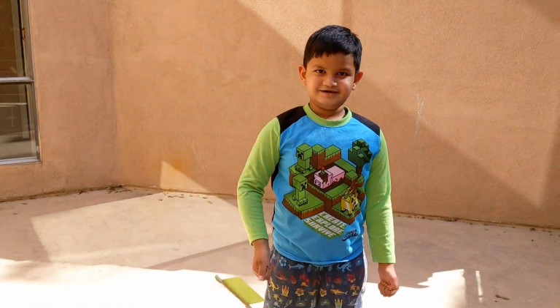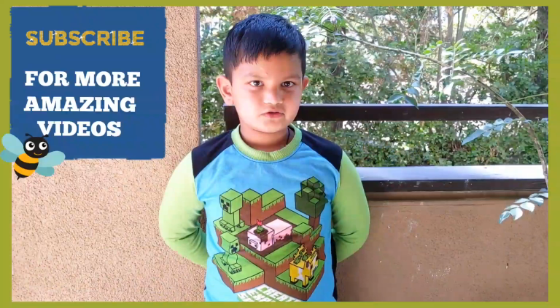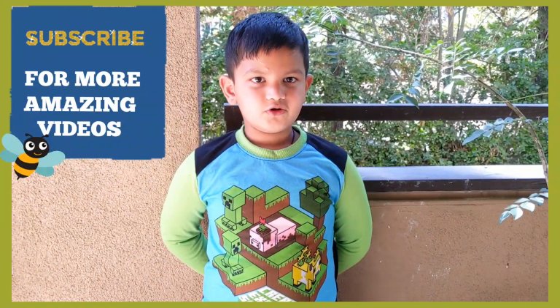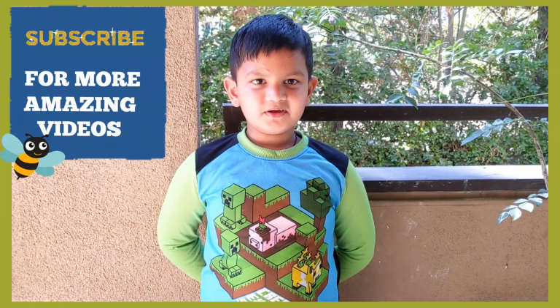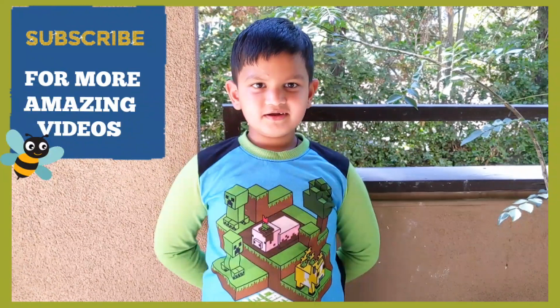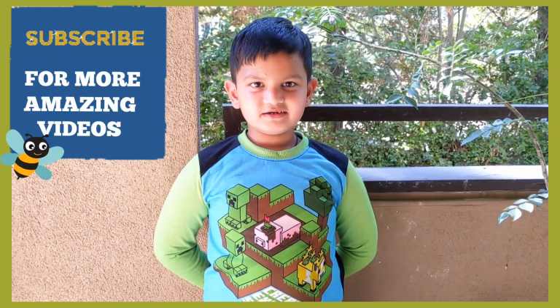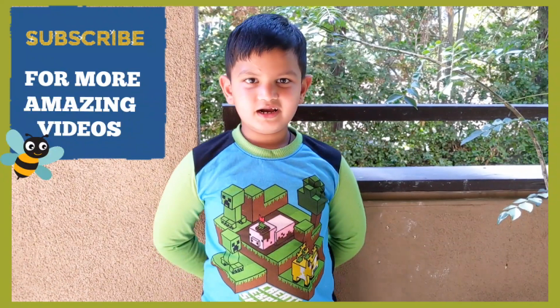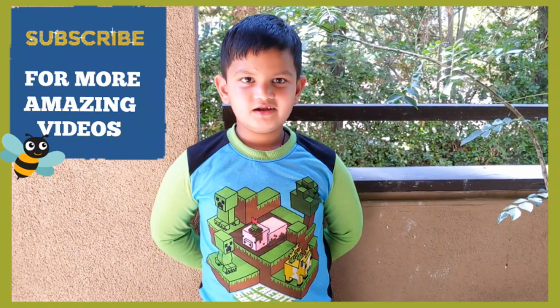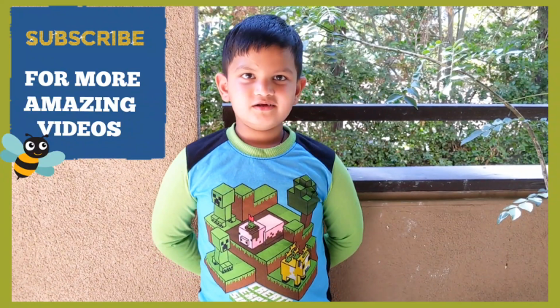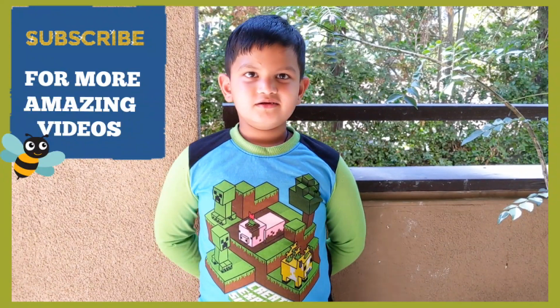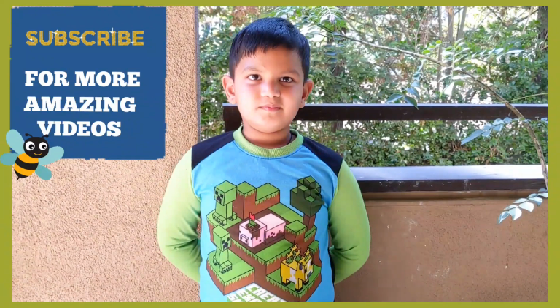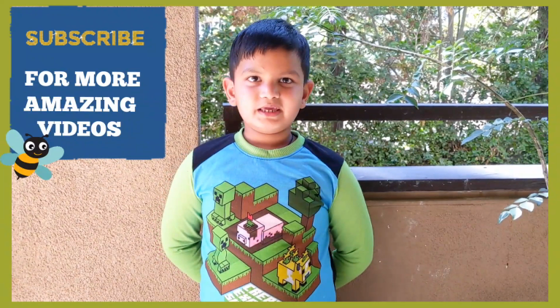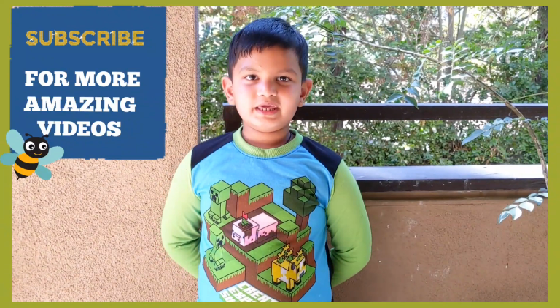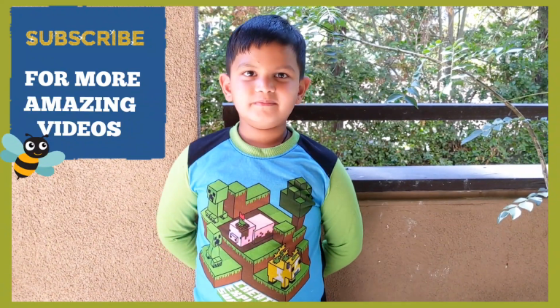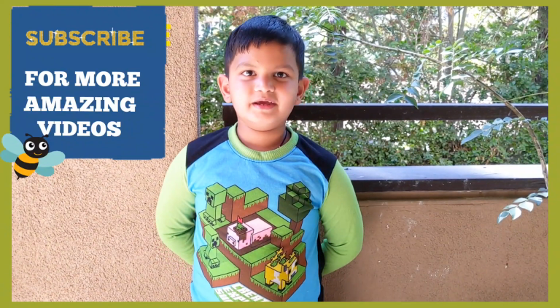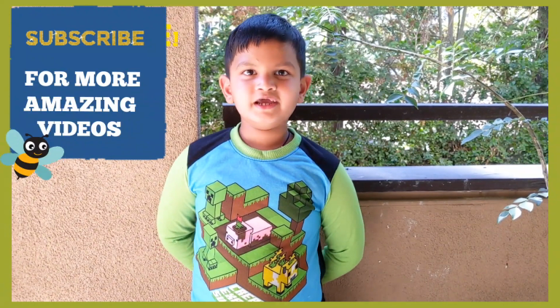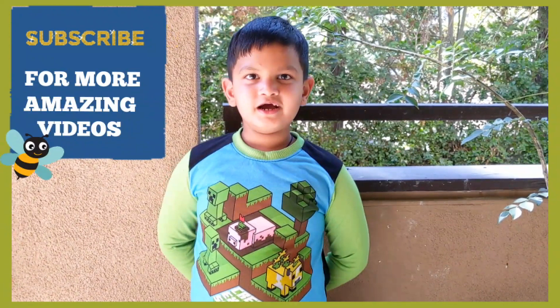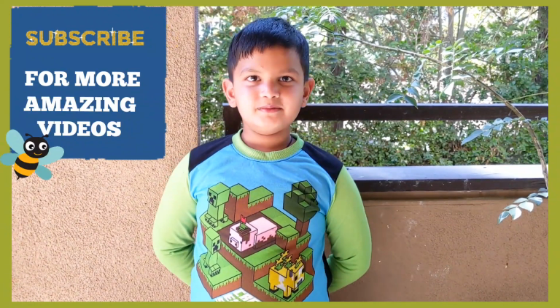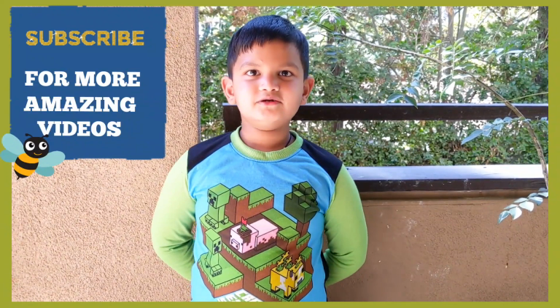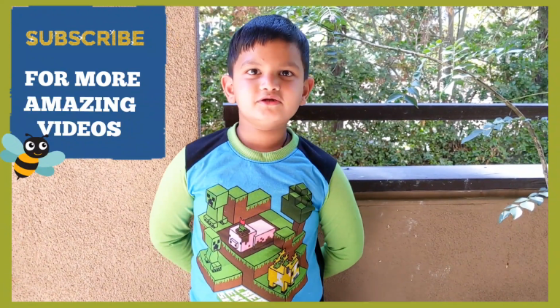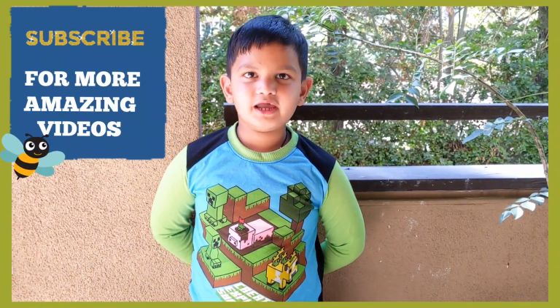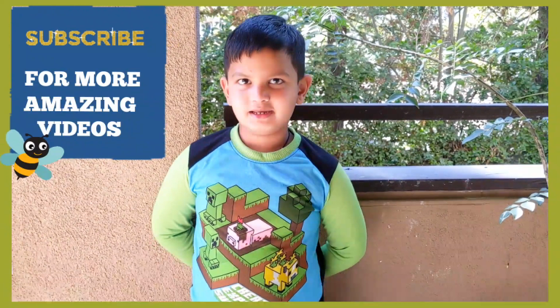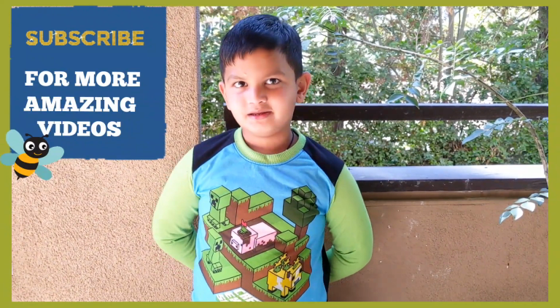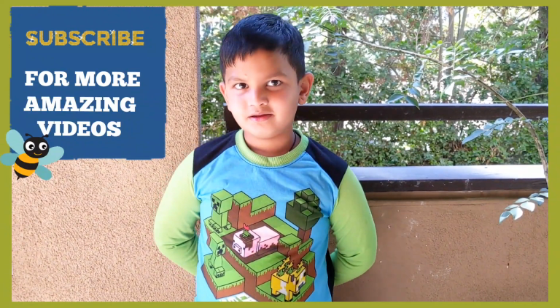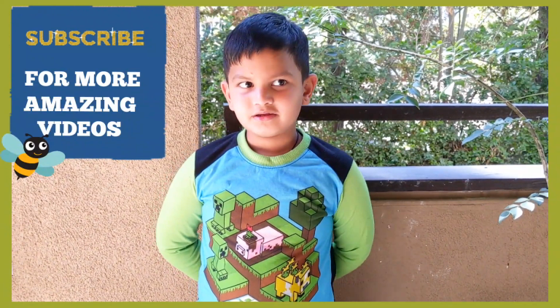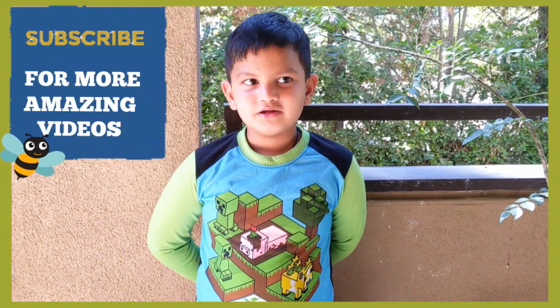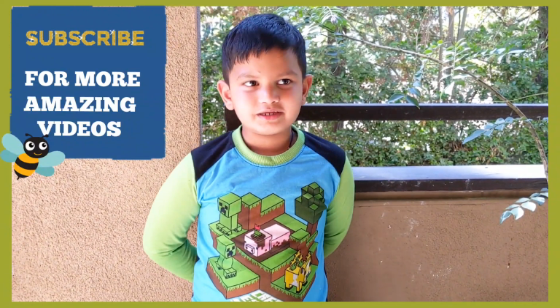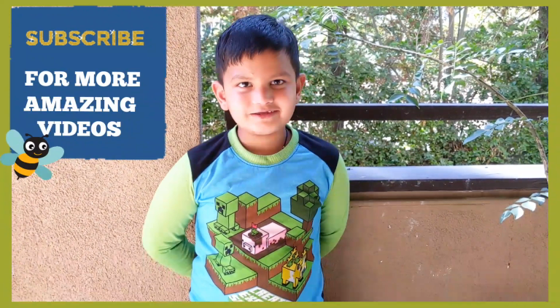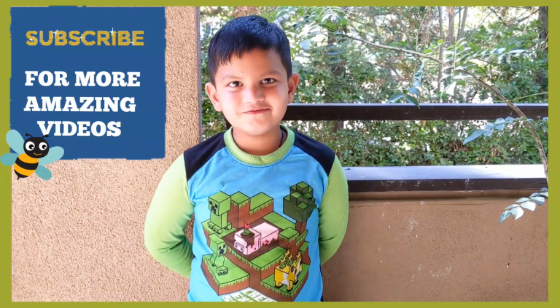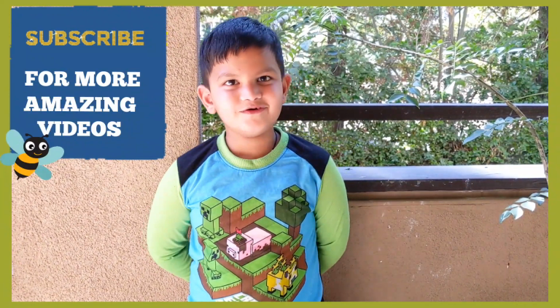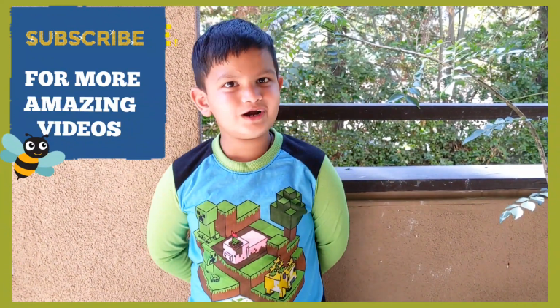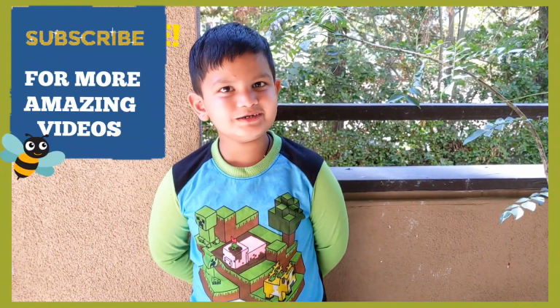Hope you enjoyed making the bee hummer today. Thank you for watching. Bye!